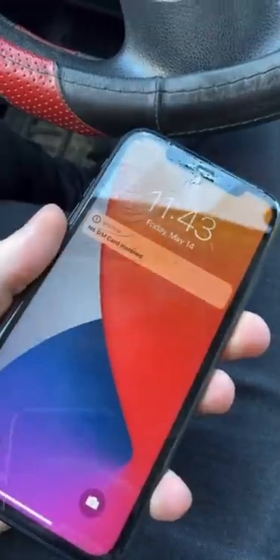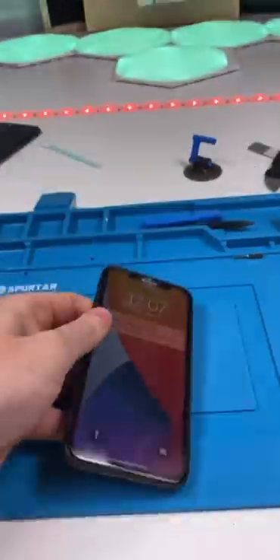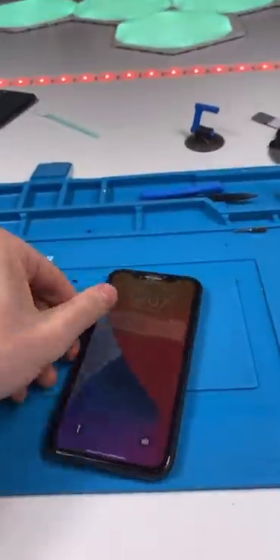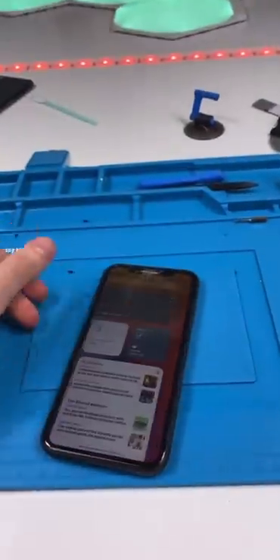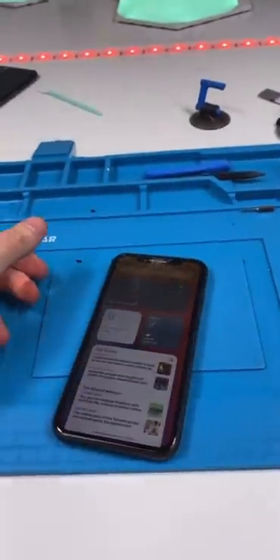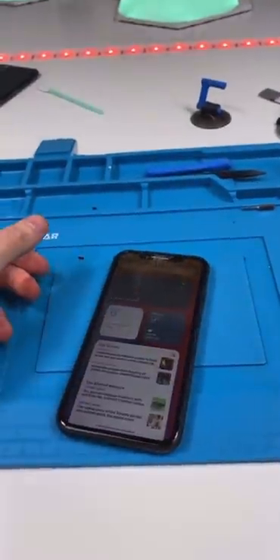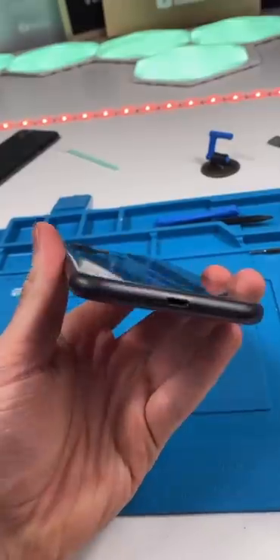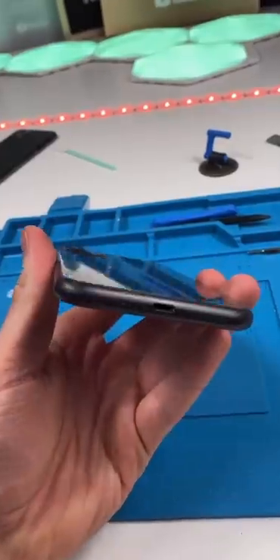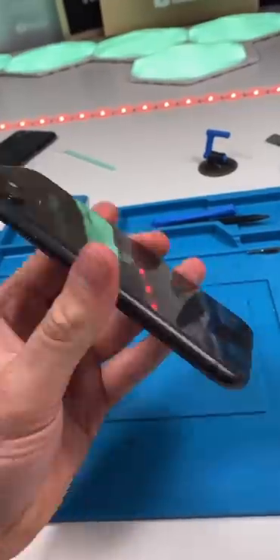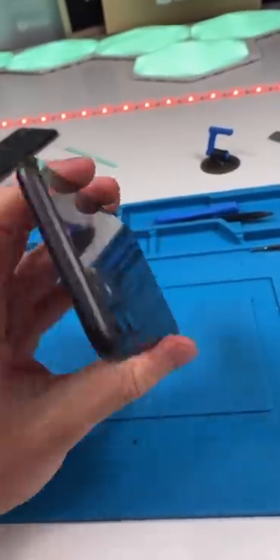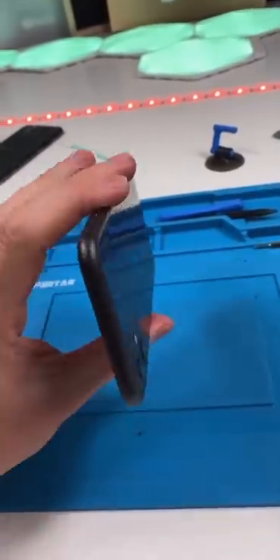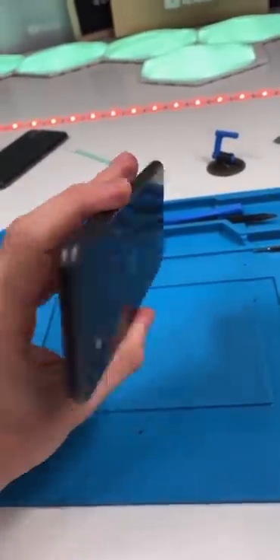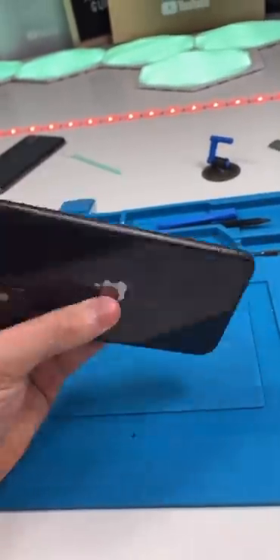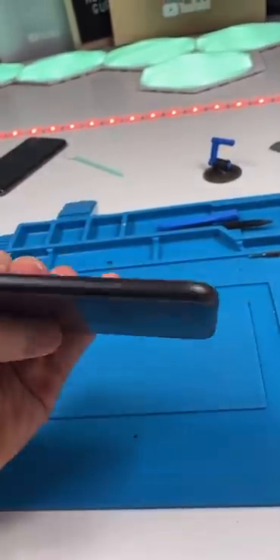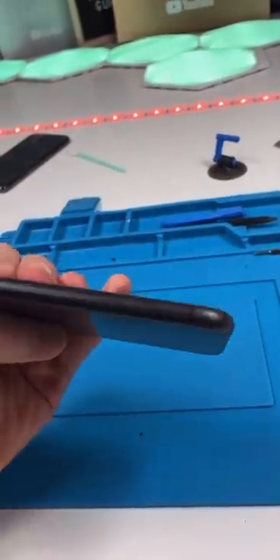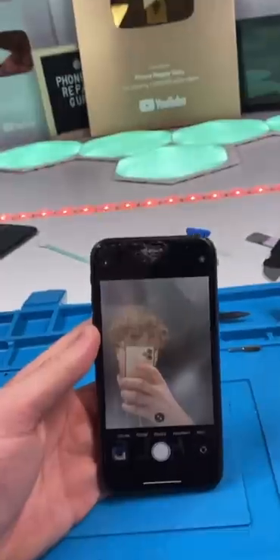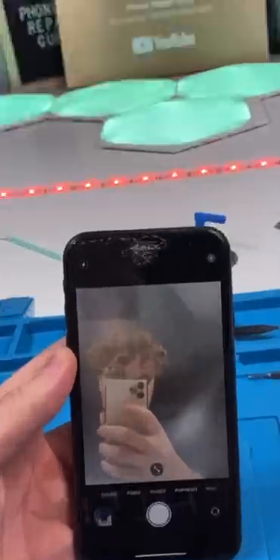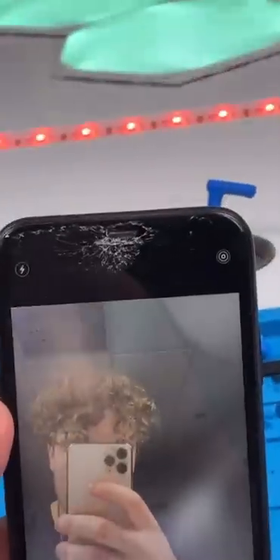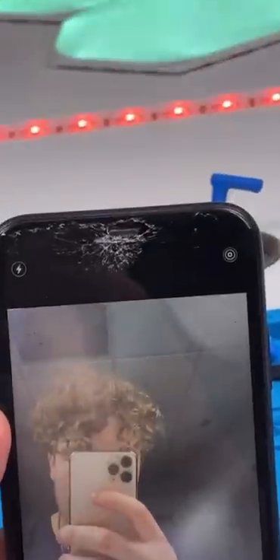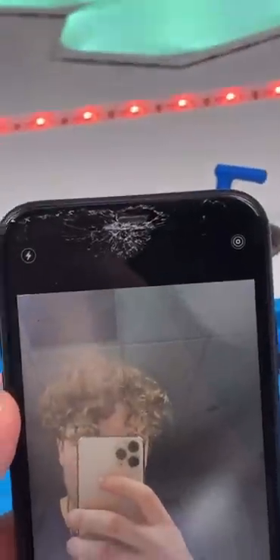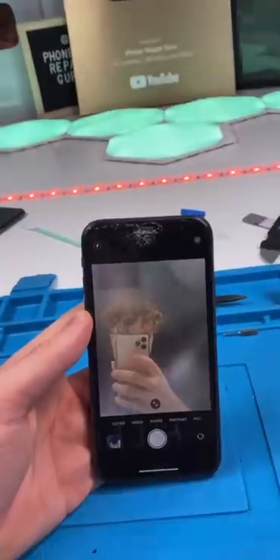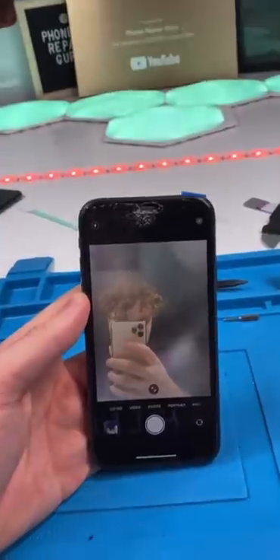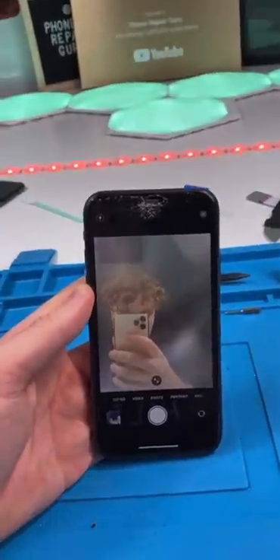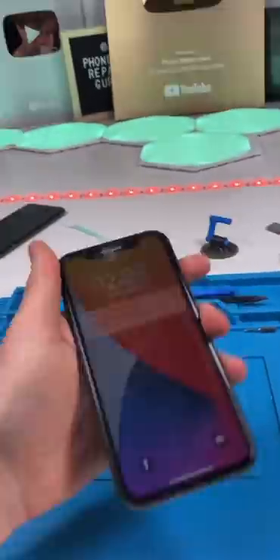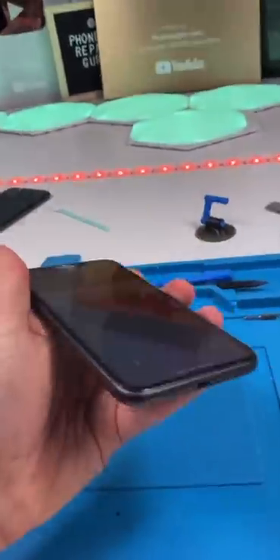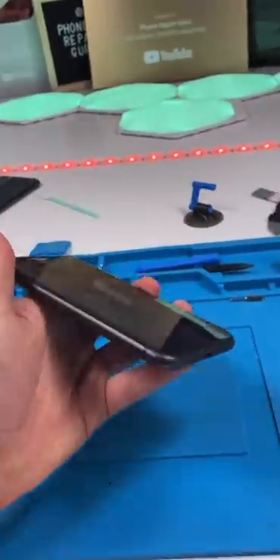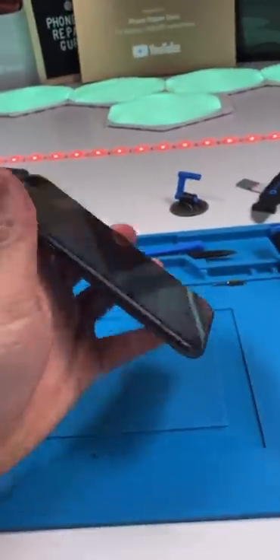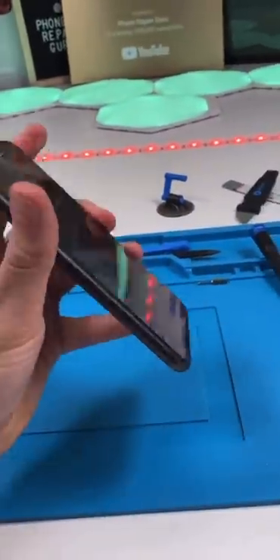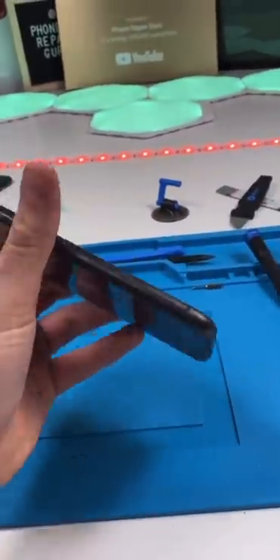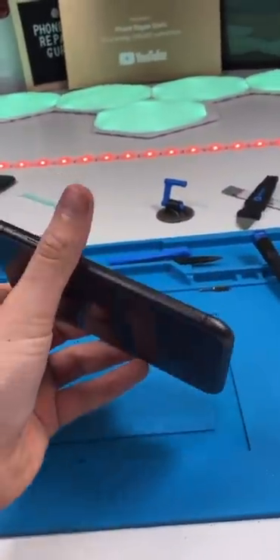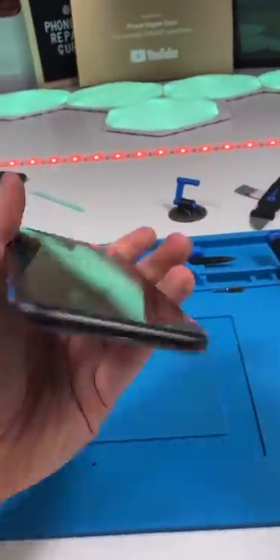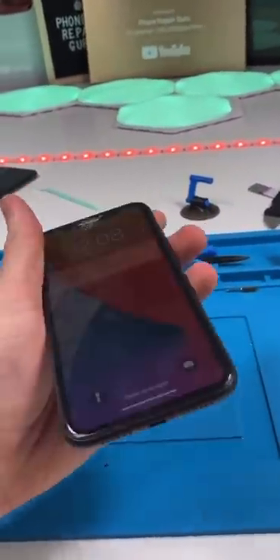We got the phone. It's in amazing condition other than the cracks obviously. We're going to see if we can get Face ID to work again.